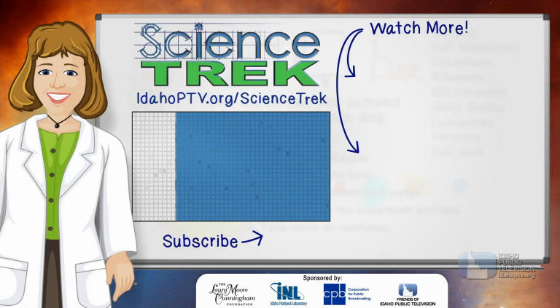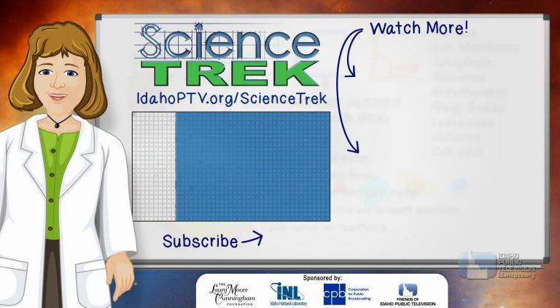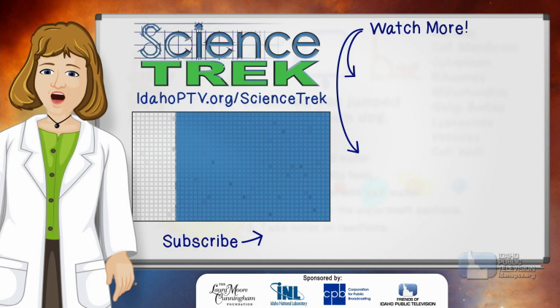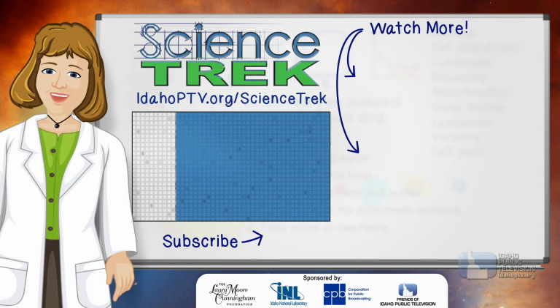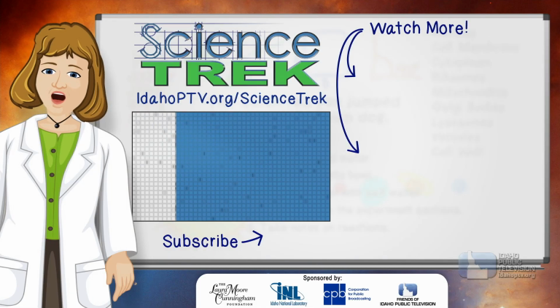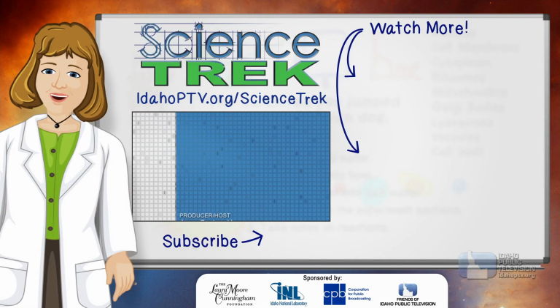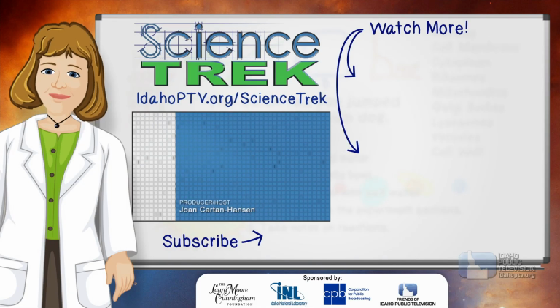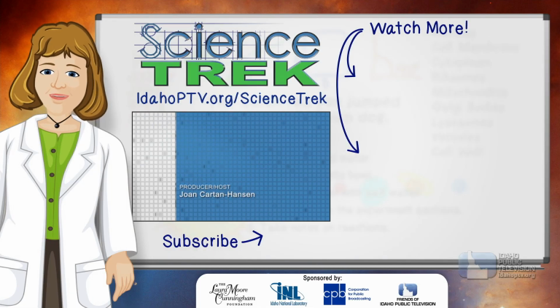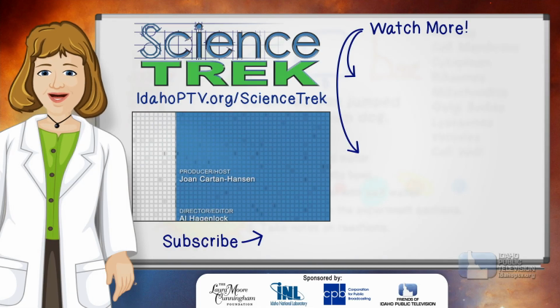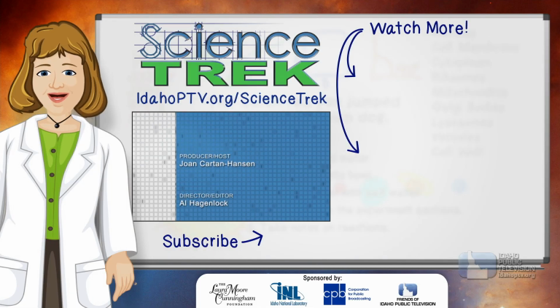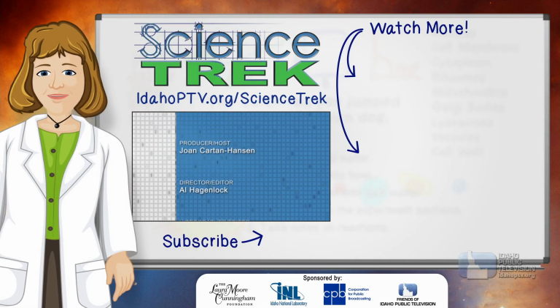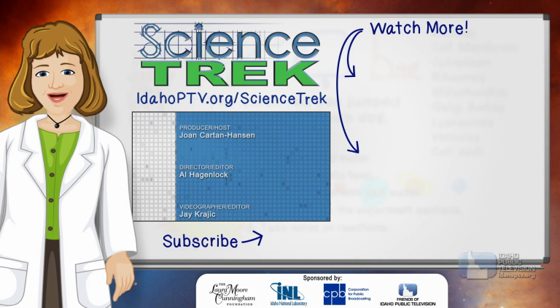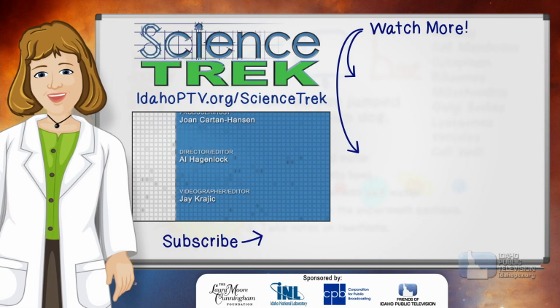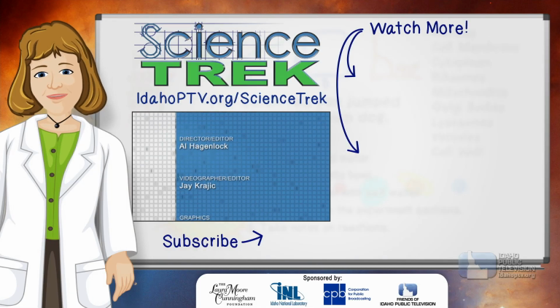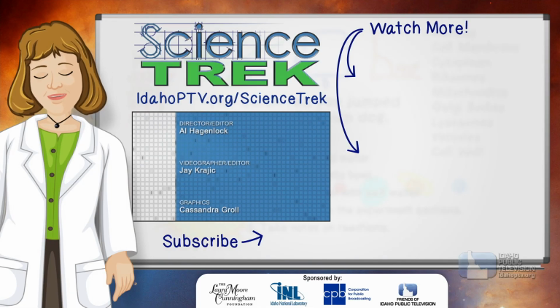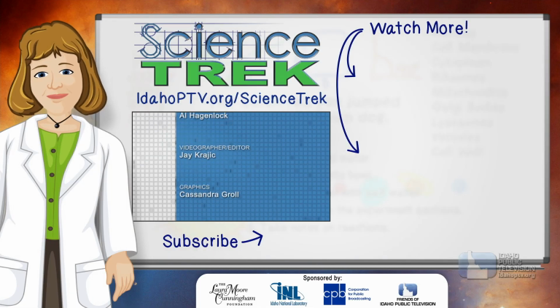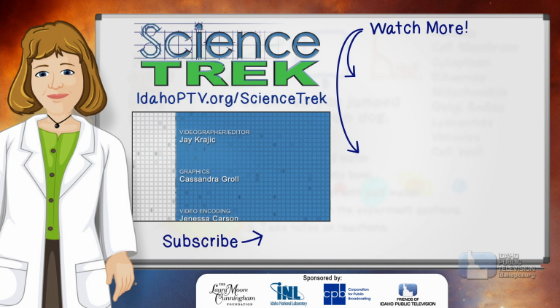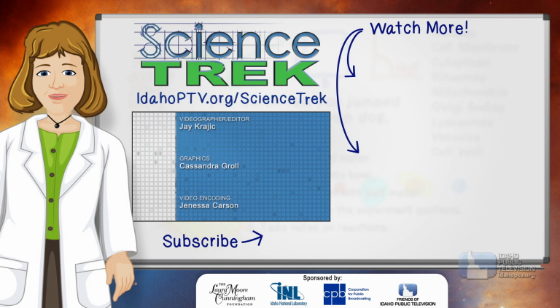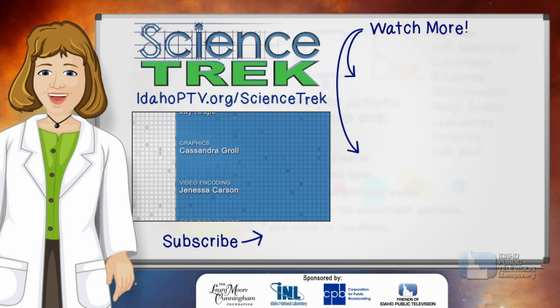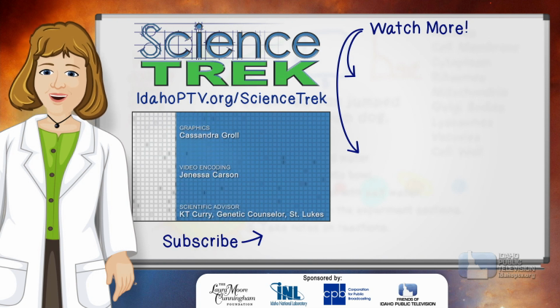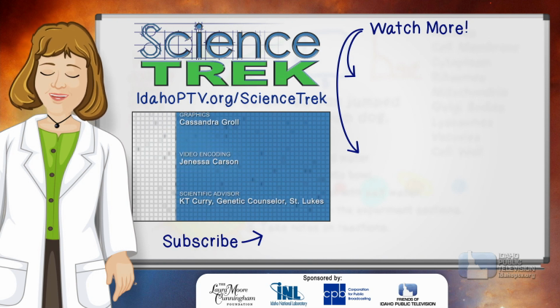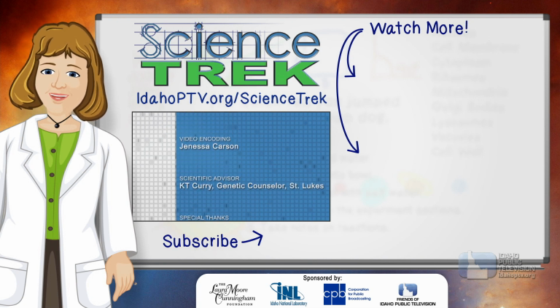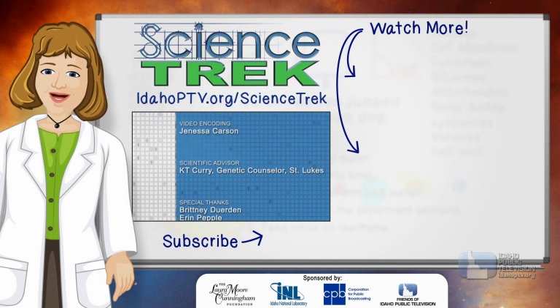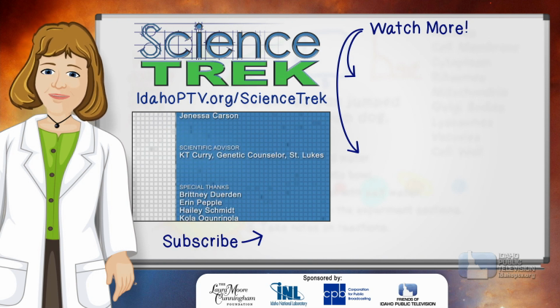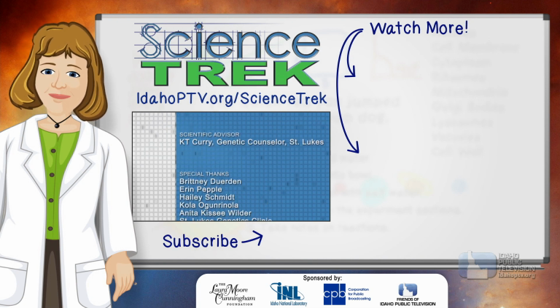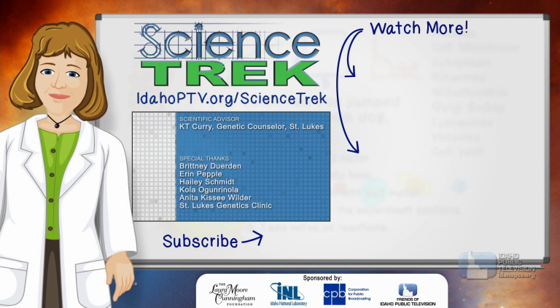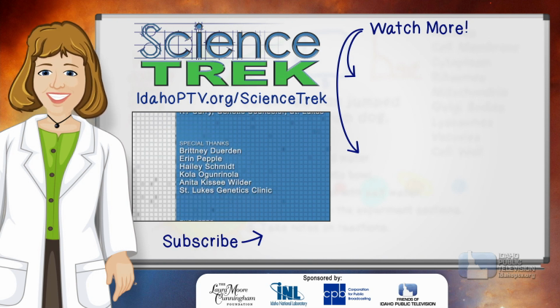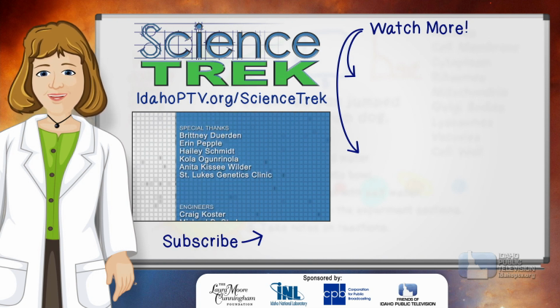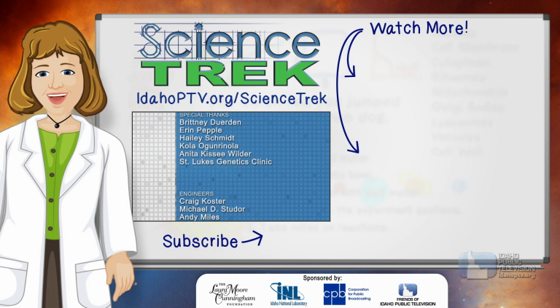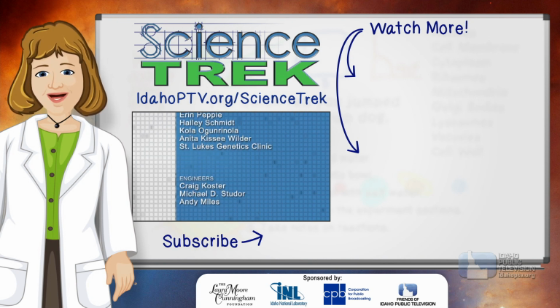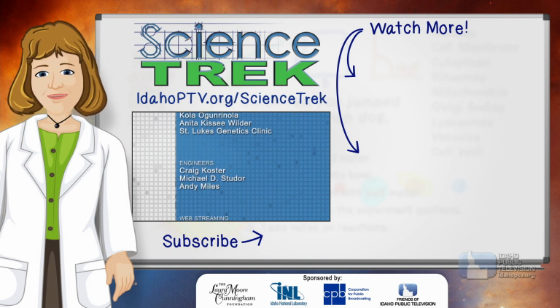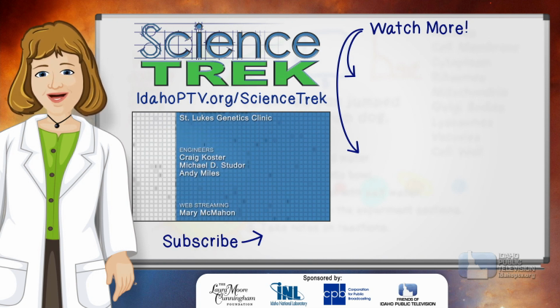If you want to learn more, head to the Science Trek website or check our related videos. And if you like Science Trek, be sure to click the subscribe button to catch our newest videos.